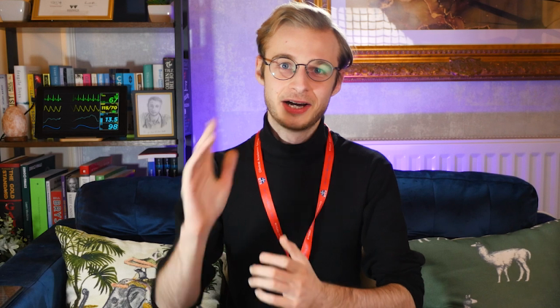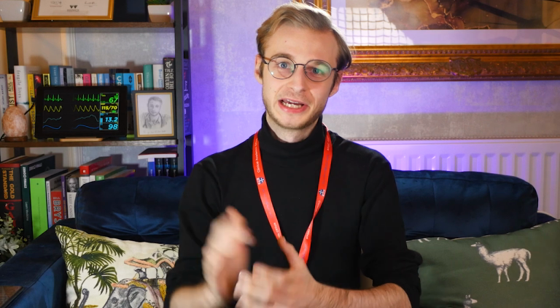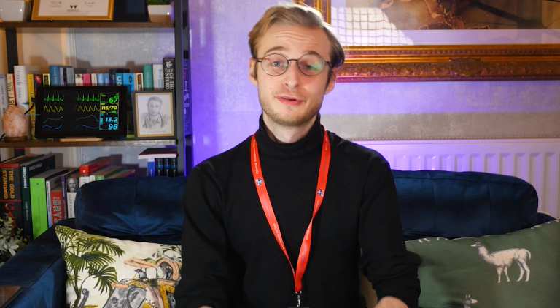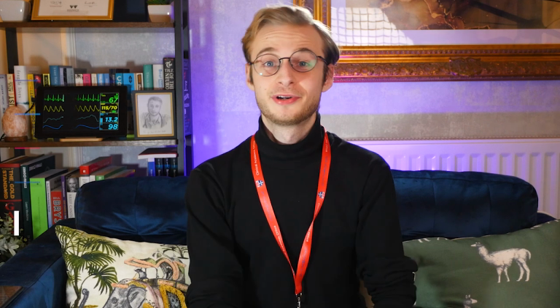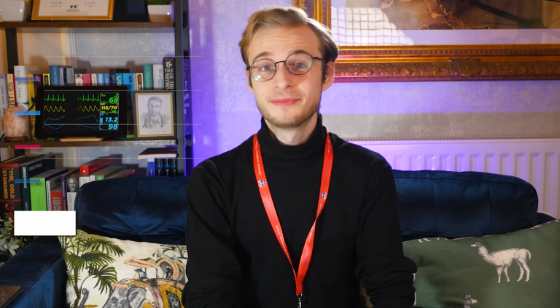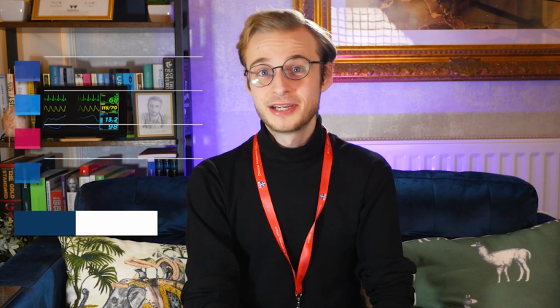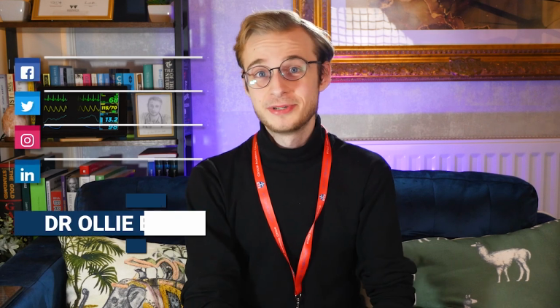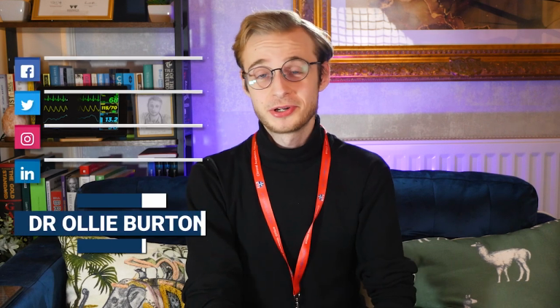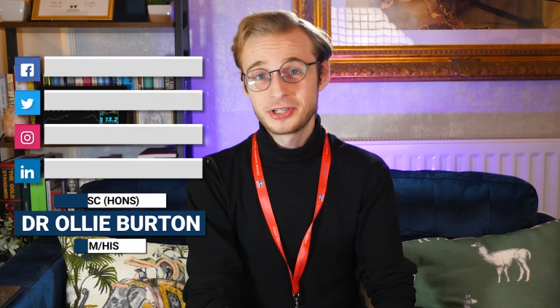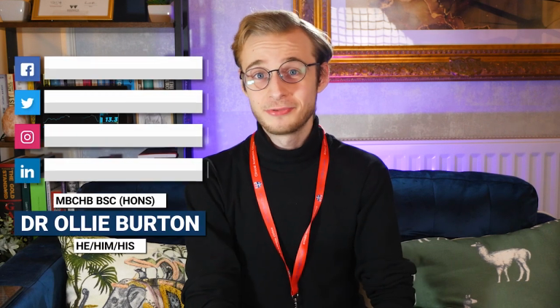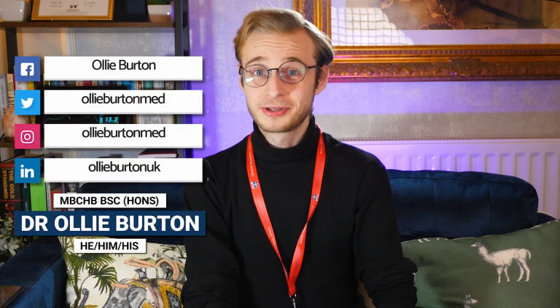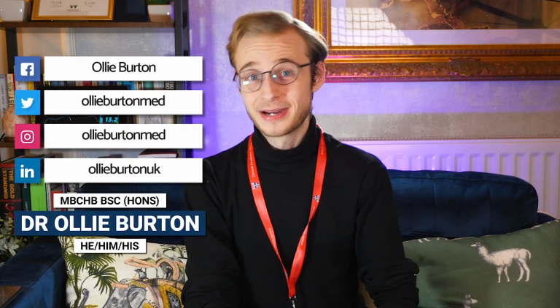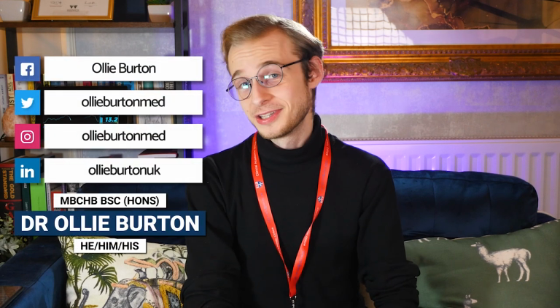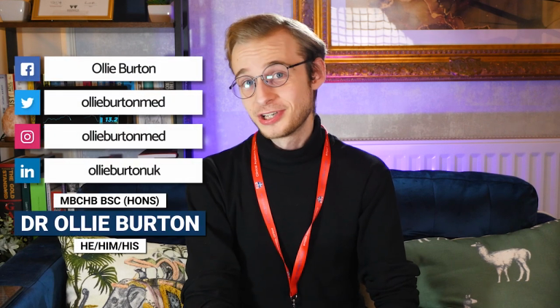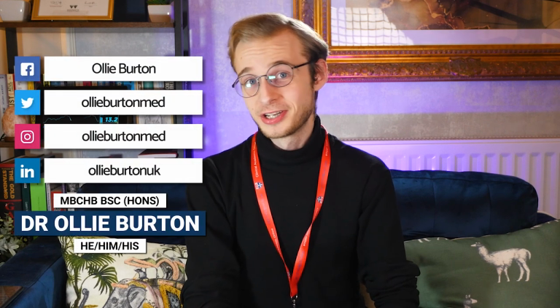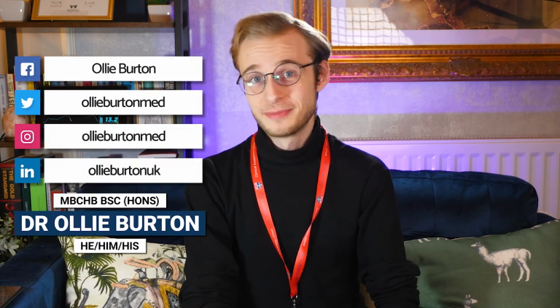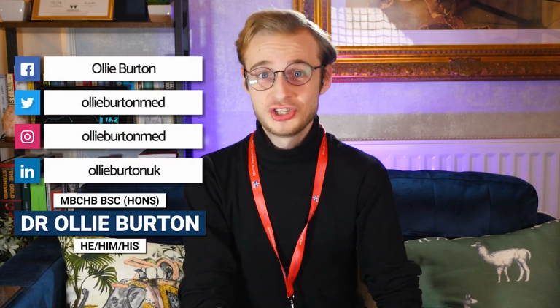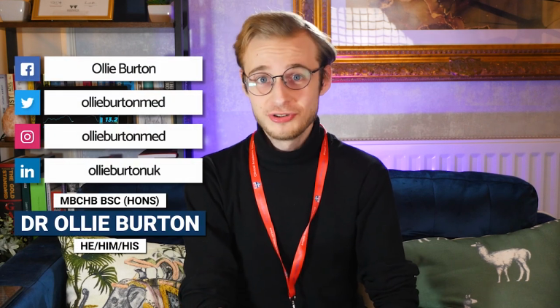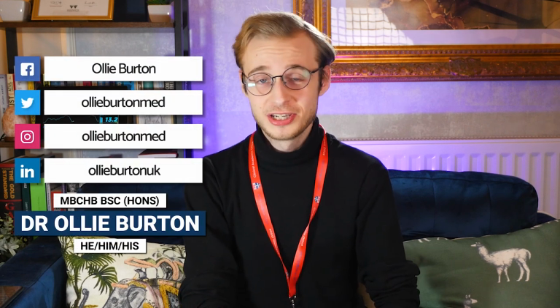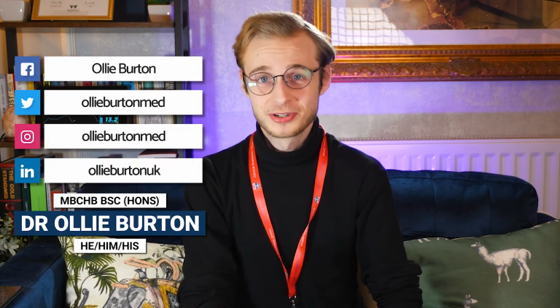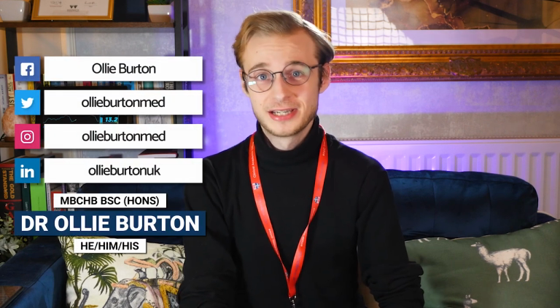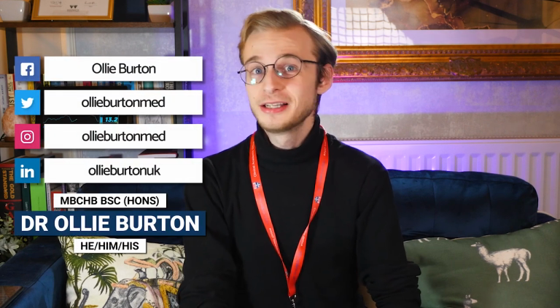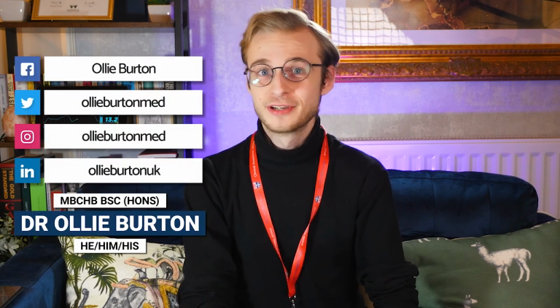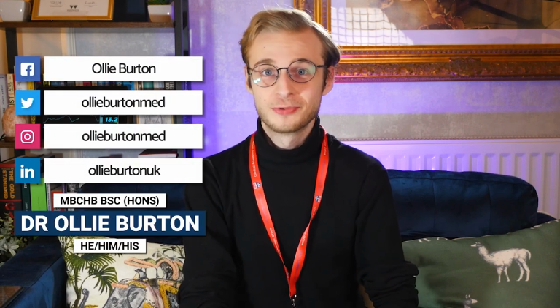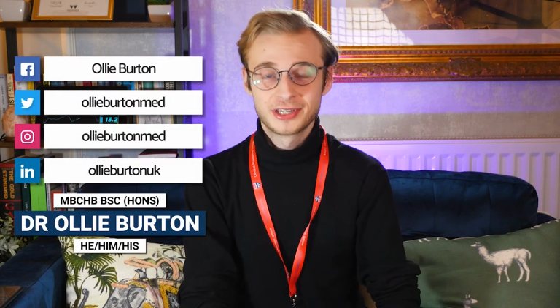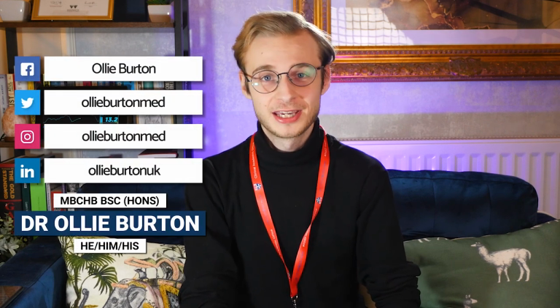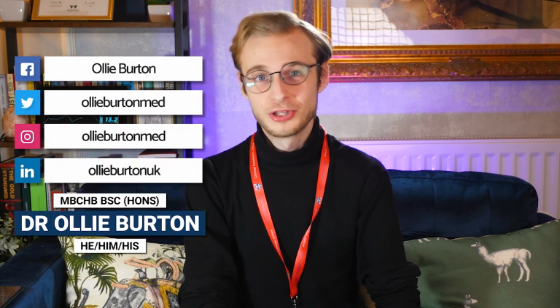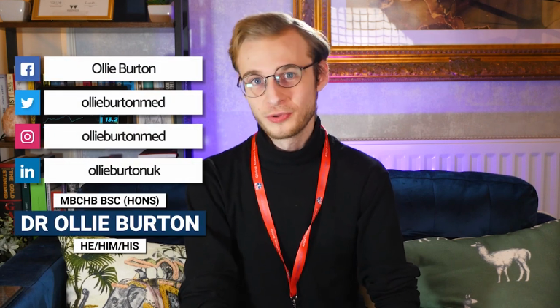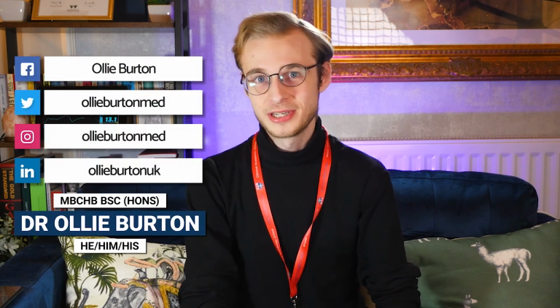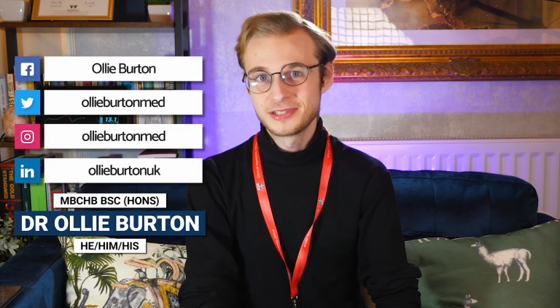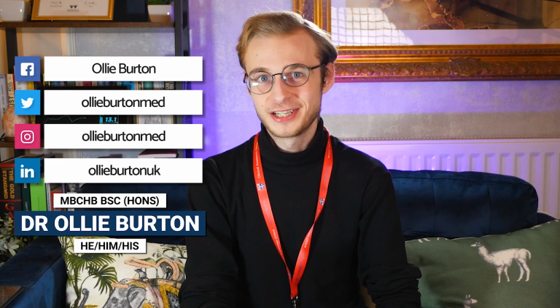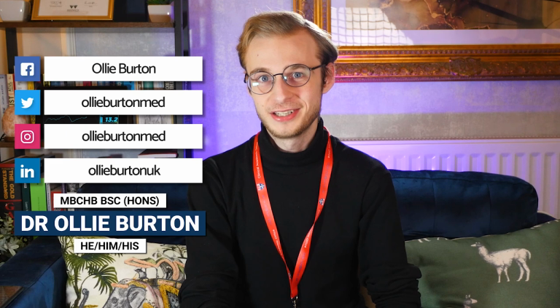Hi everybody, my name is Ollie. Welcome back to the channel. I'm a junior doctor living and working in the northeast of England.